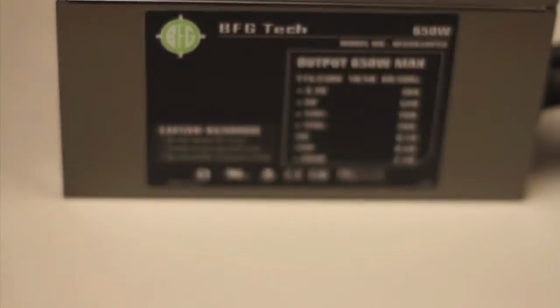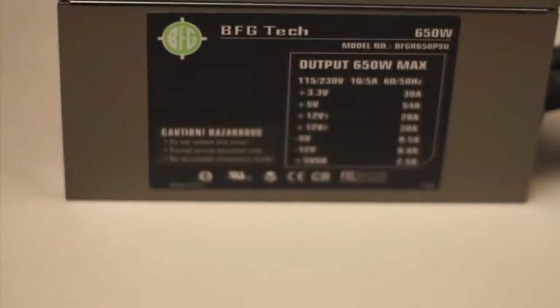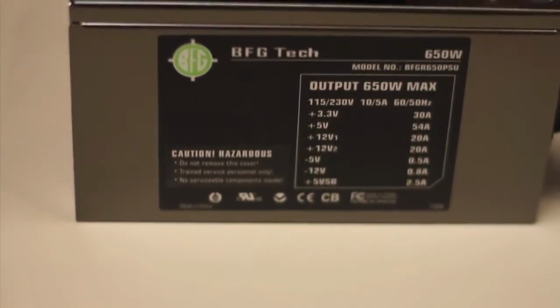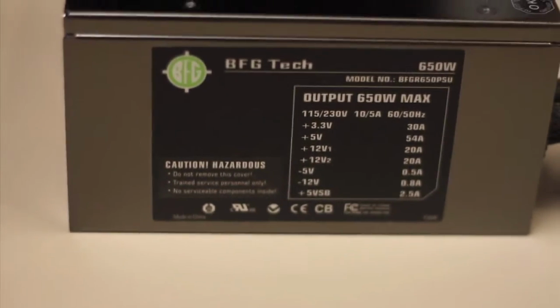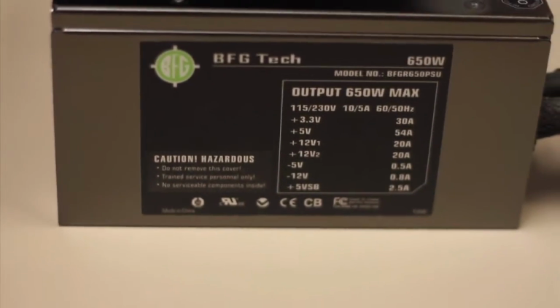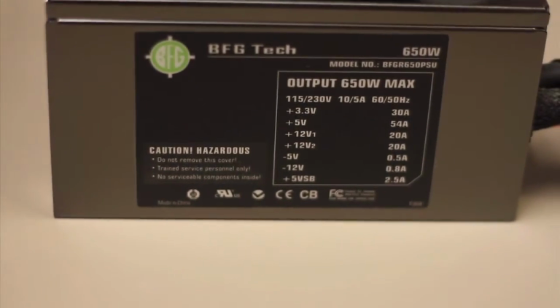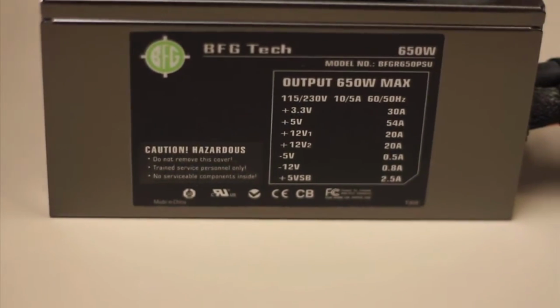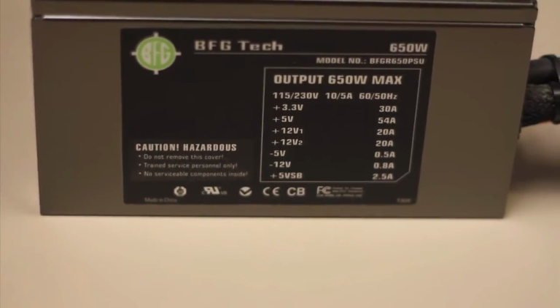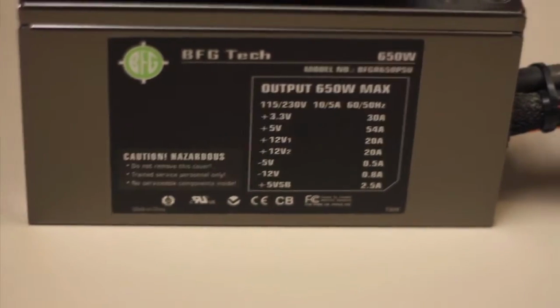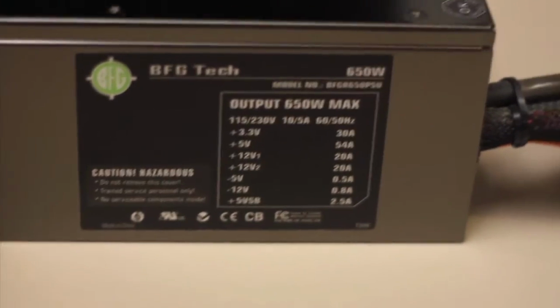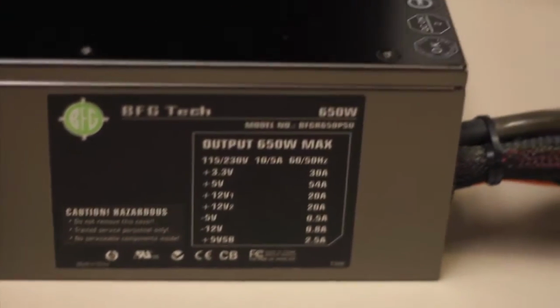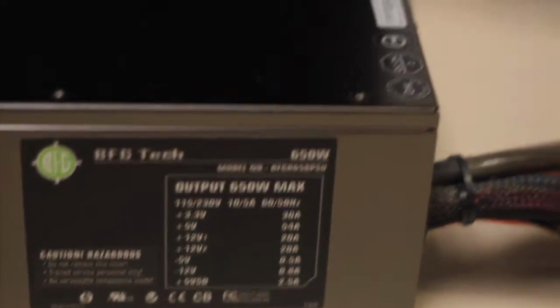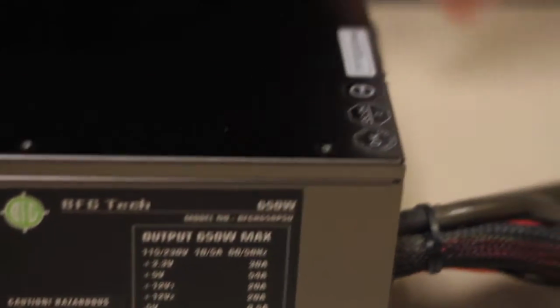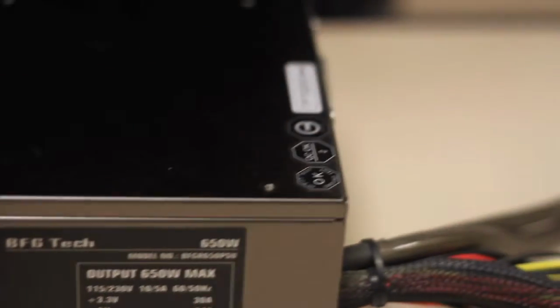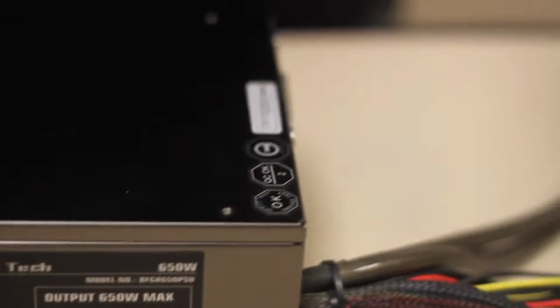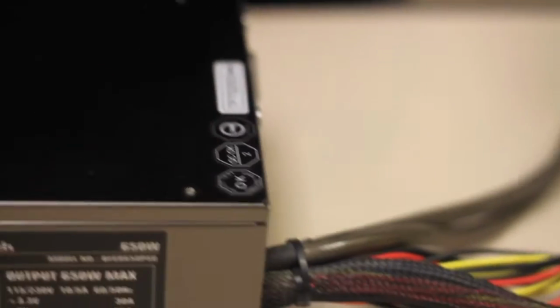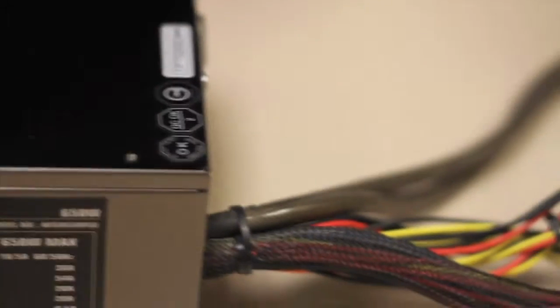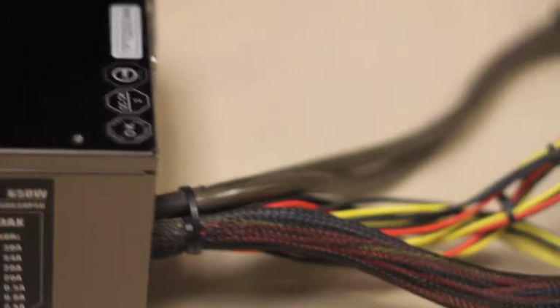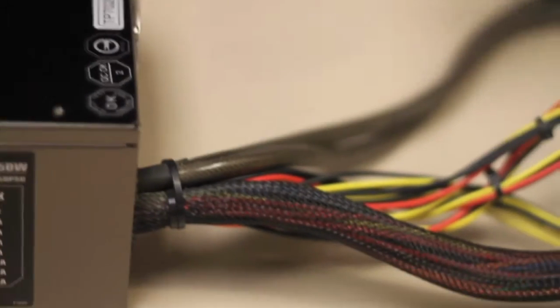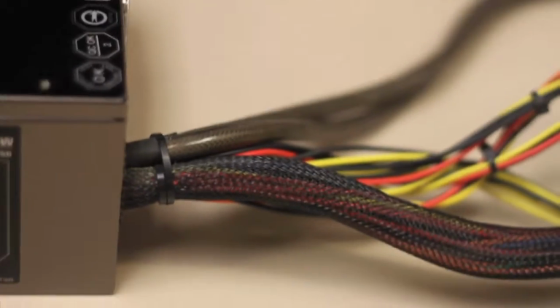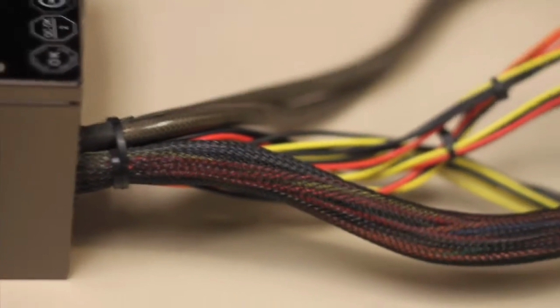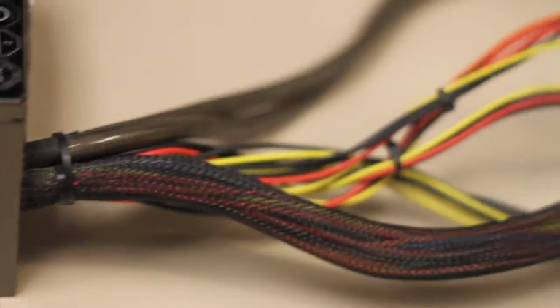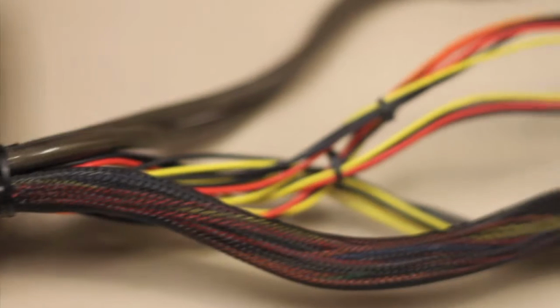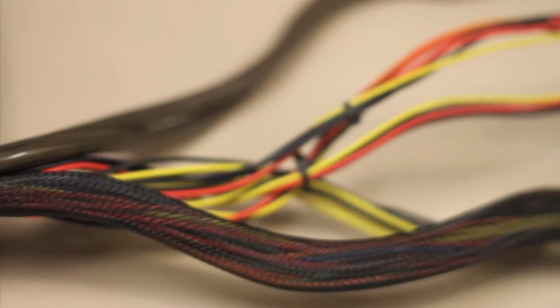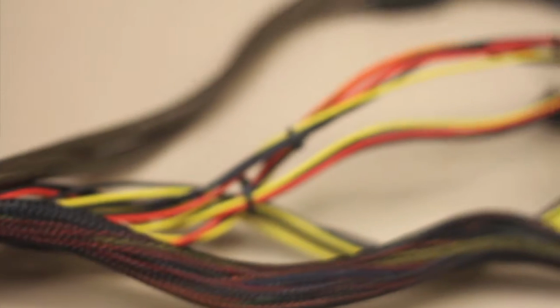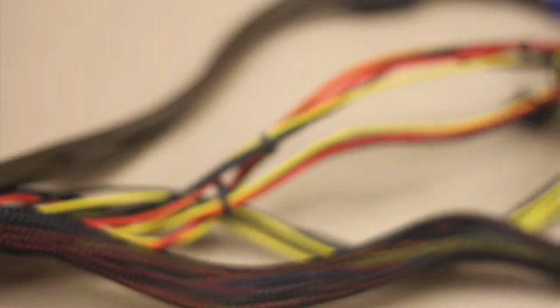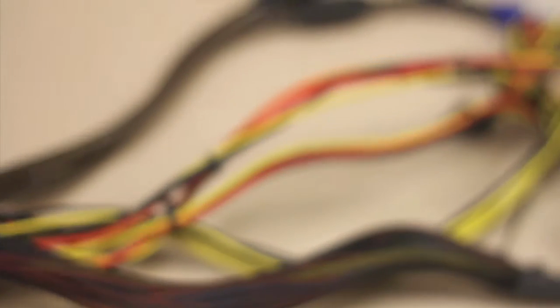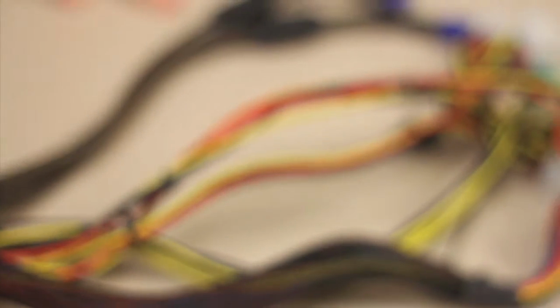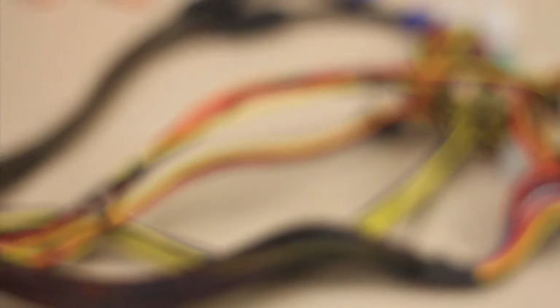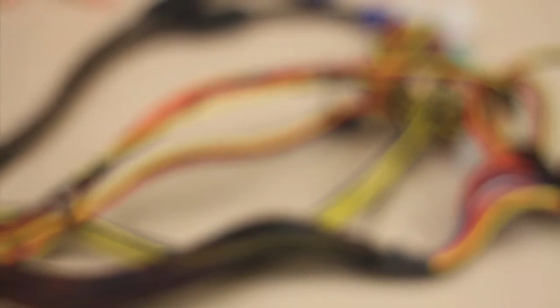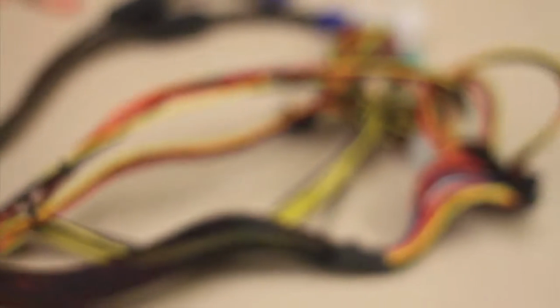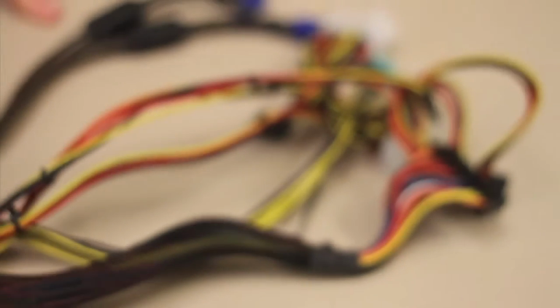I usually recommend adding at least 100 to 150 watts over what the calculator says.